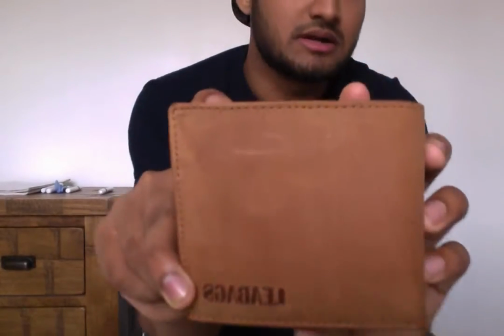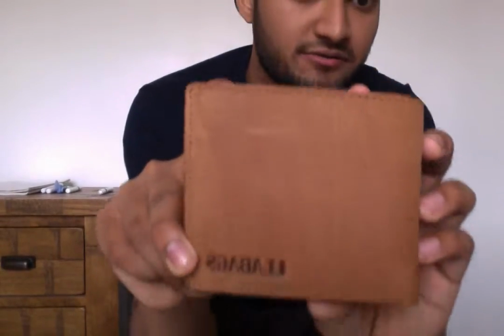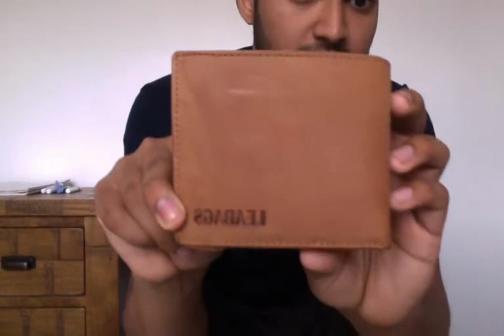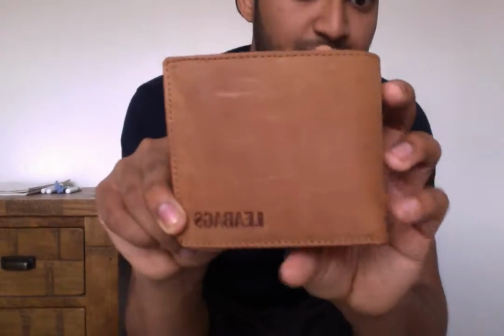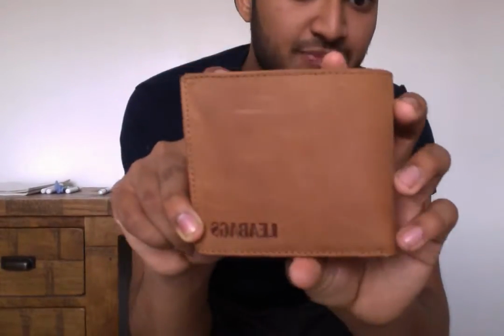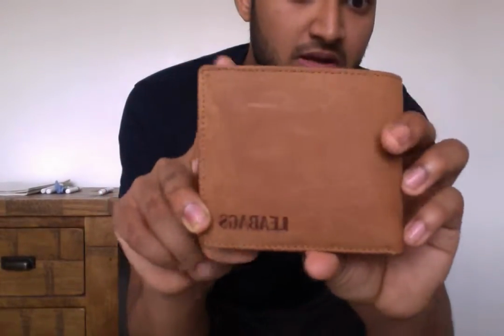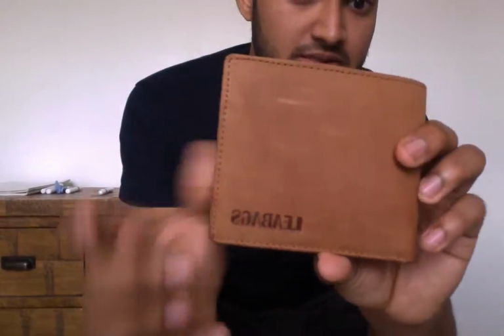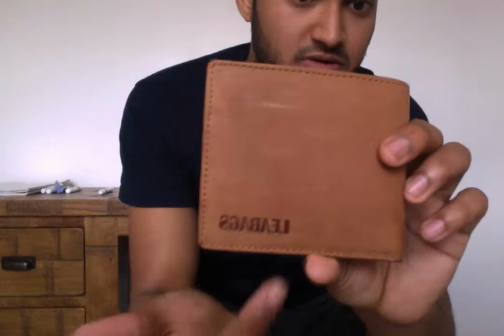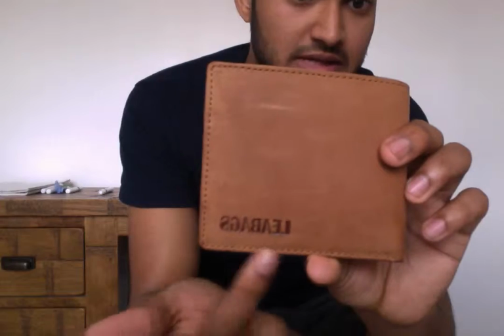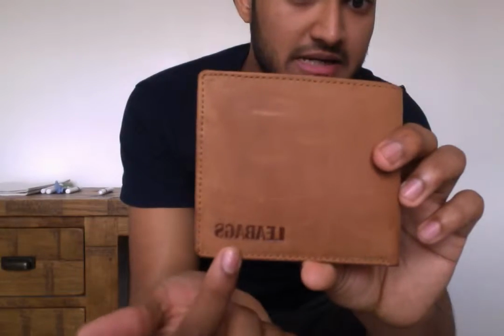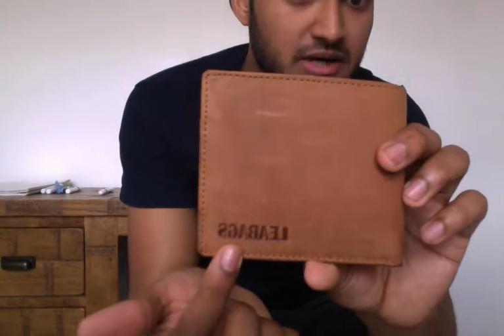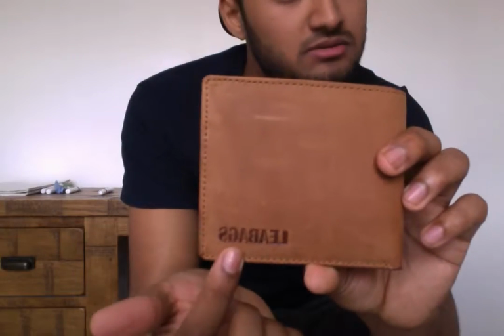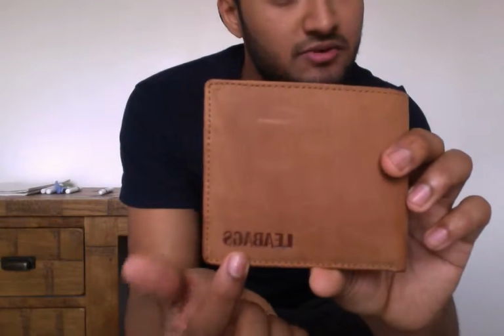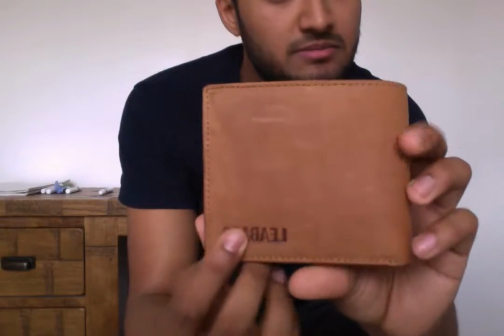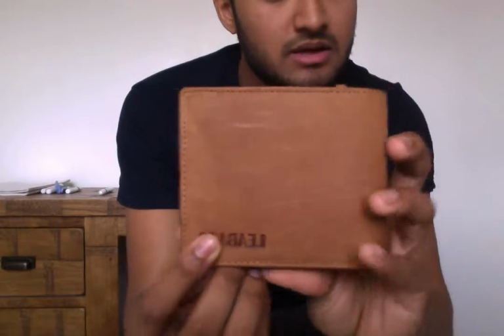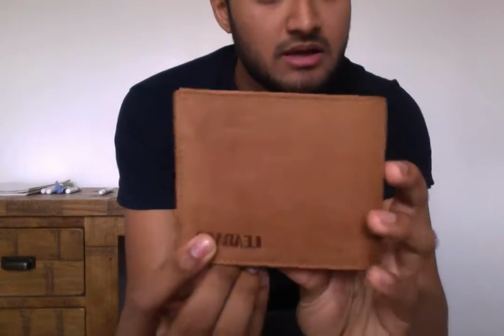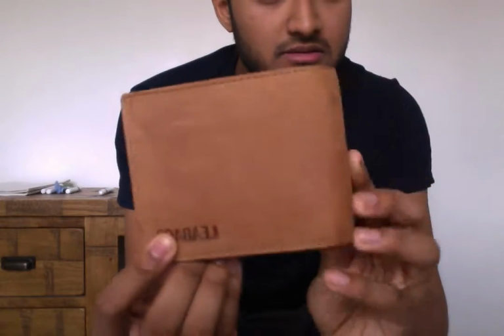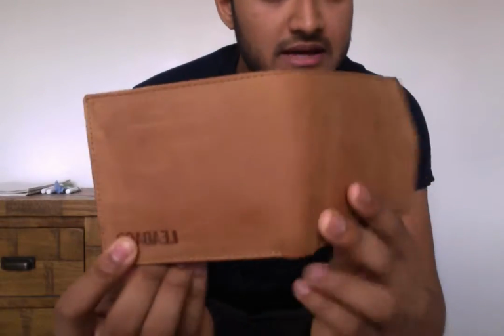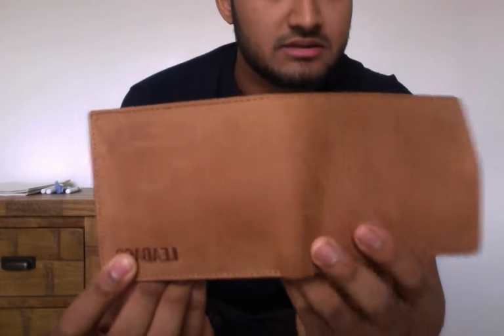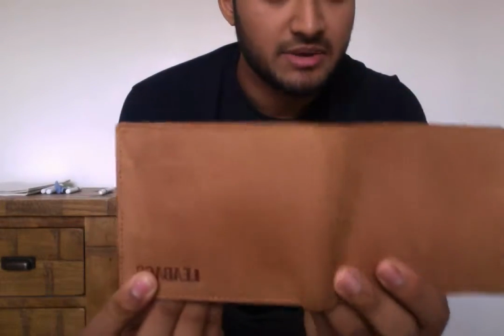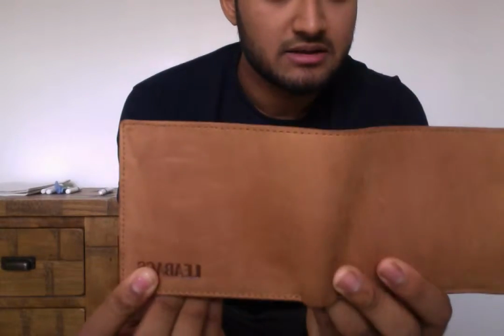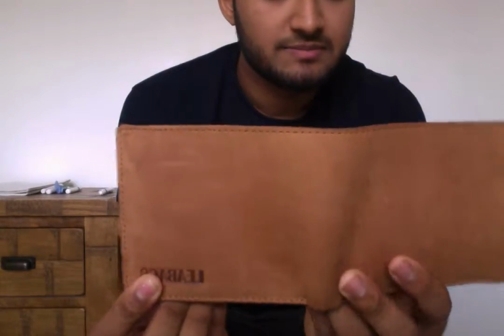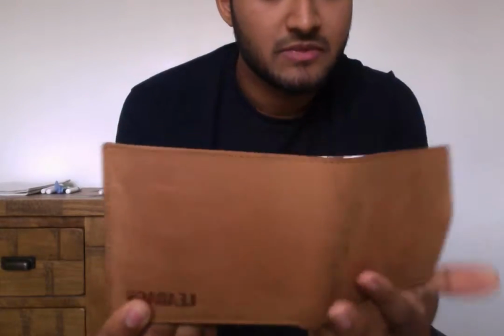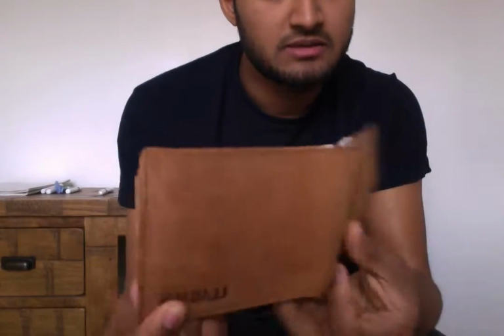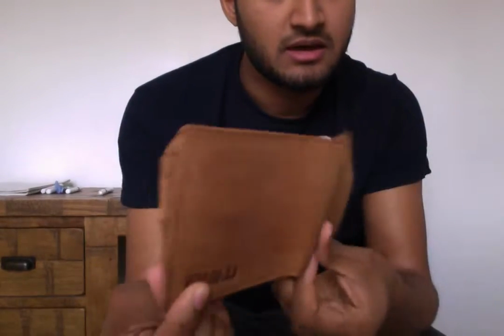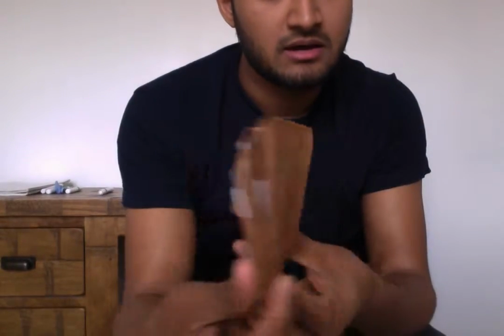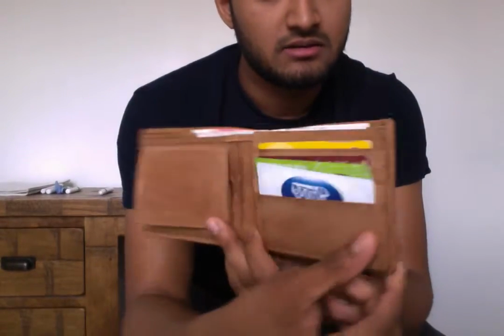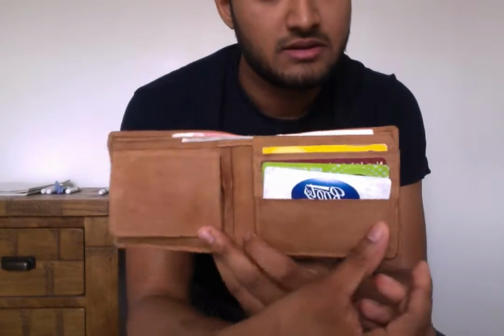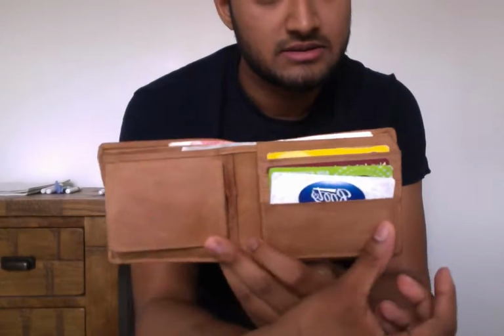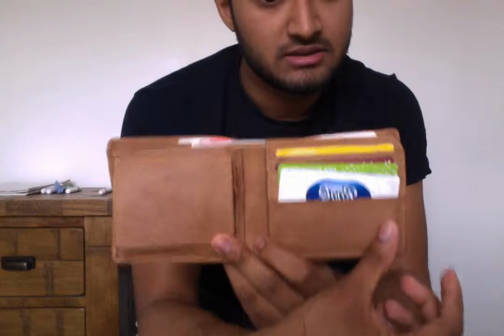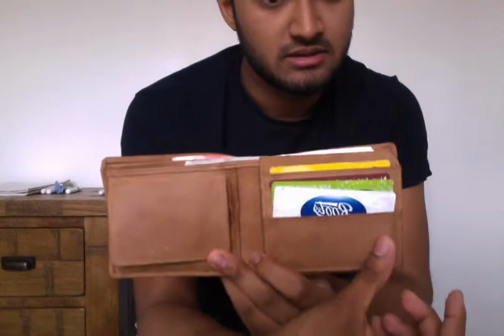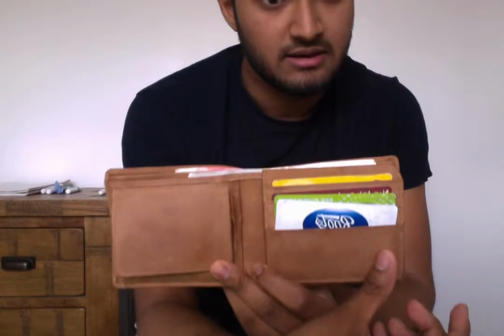So that's the front — you can see it's got LeeBags branded on the front. That's the back, and then that's the inside there.